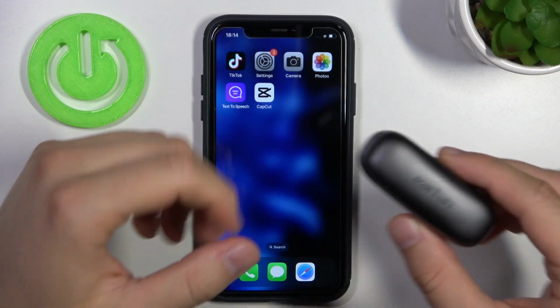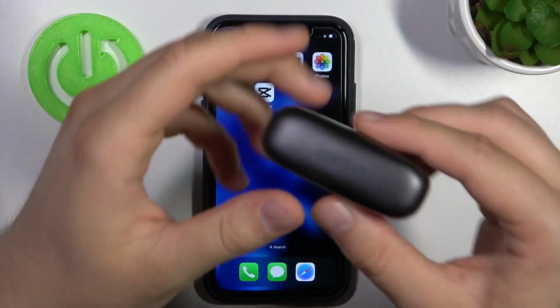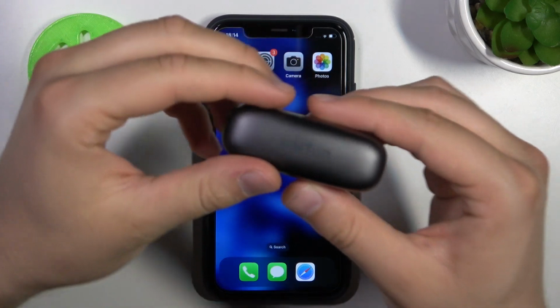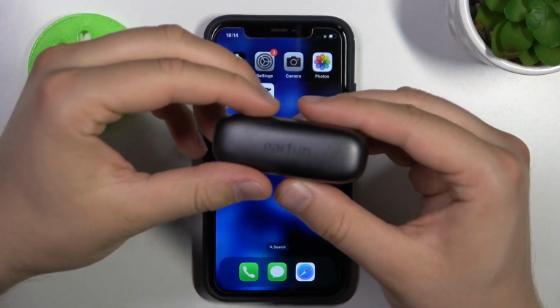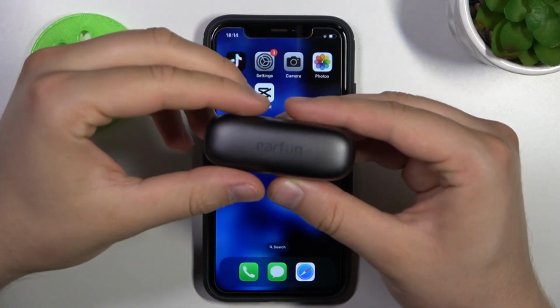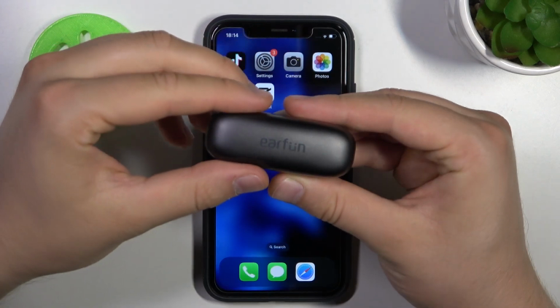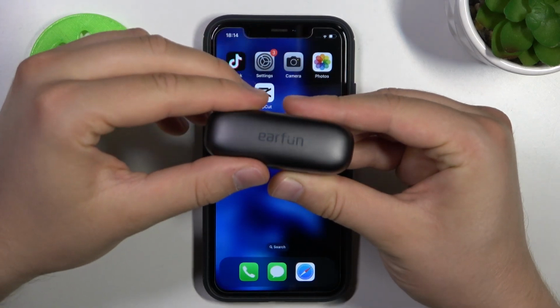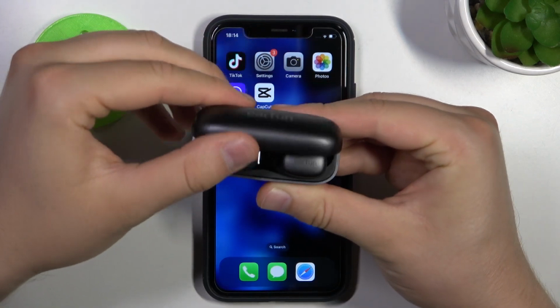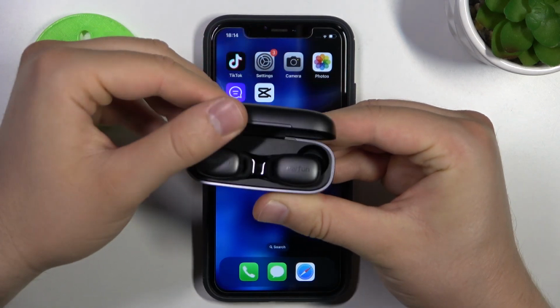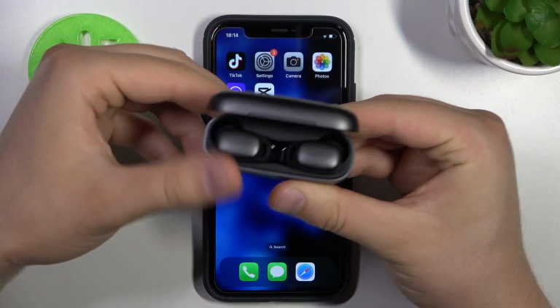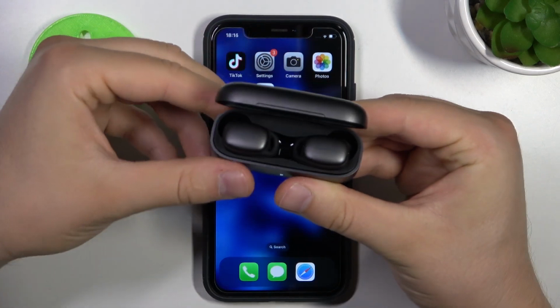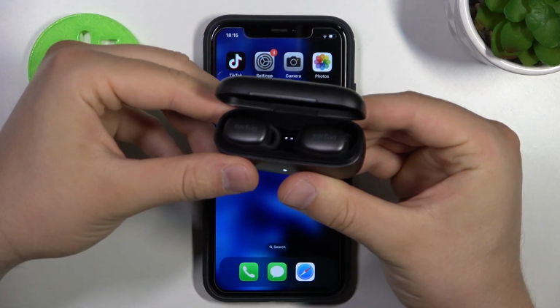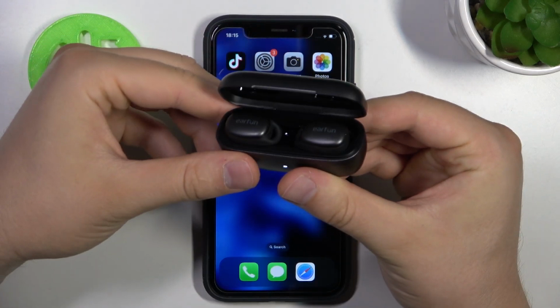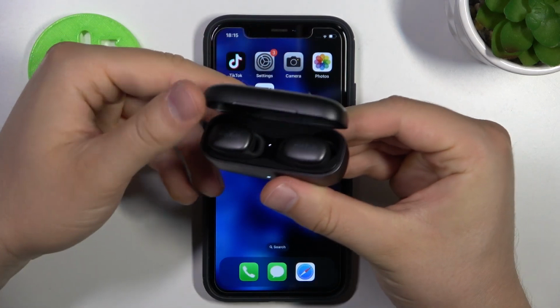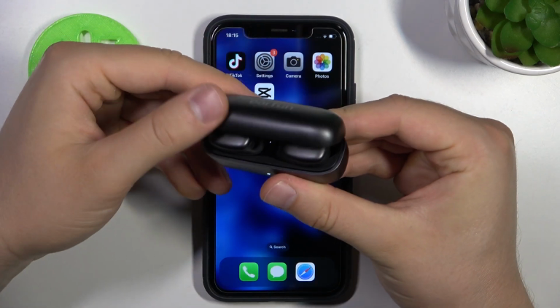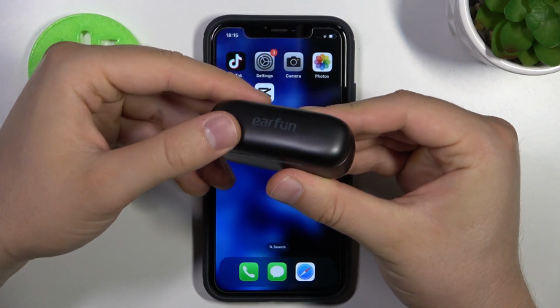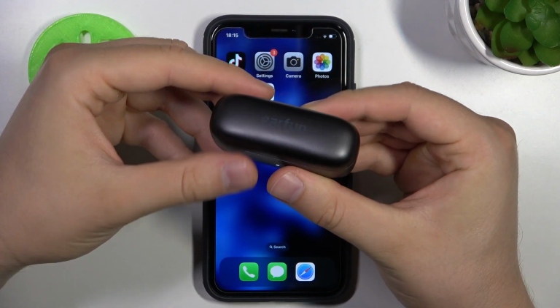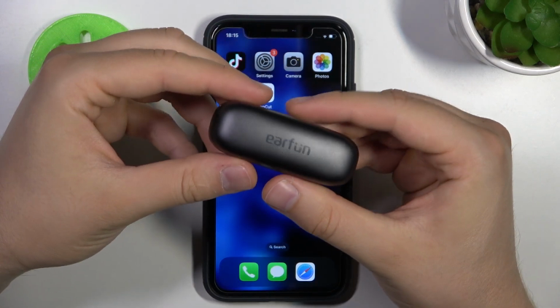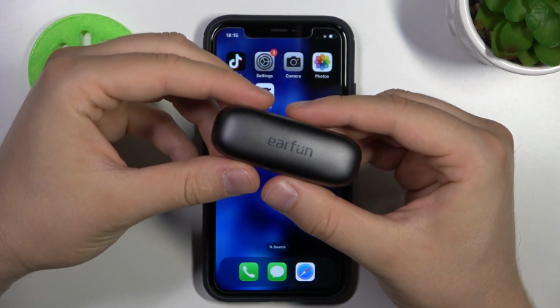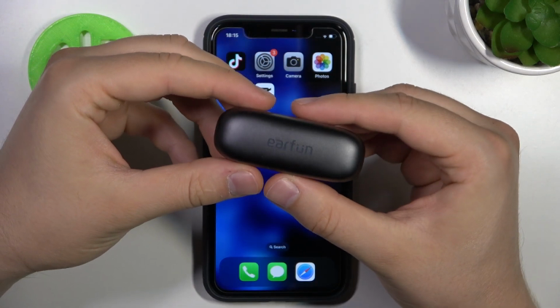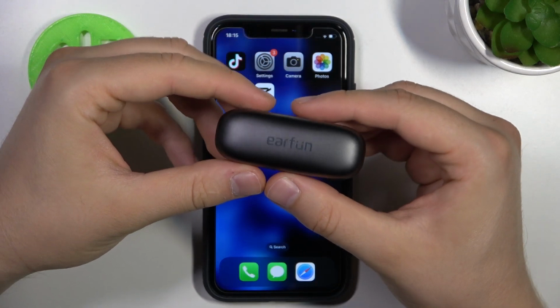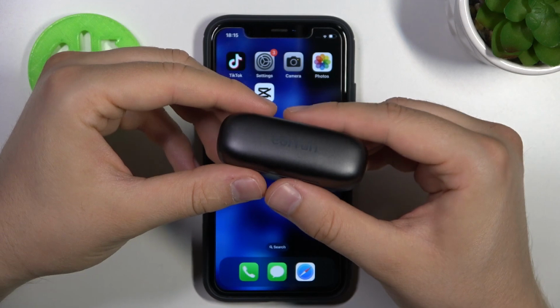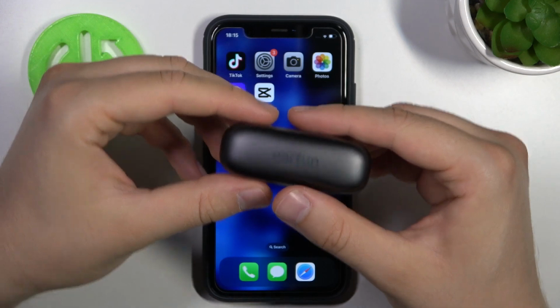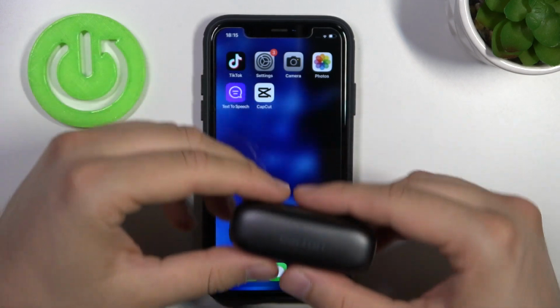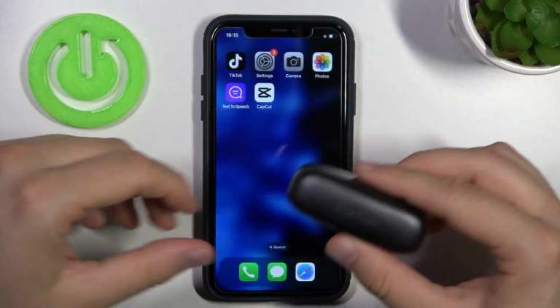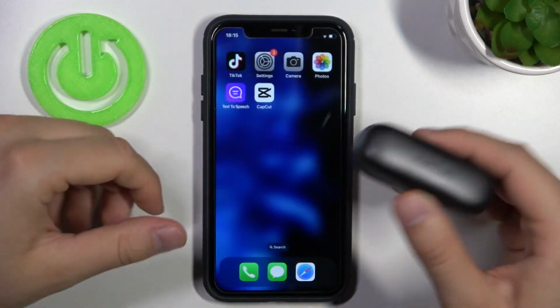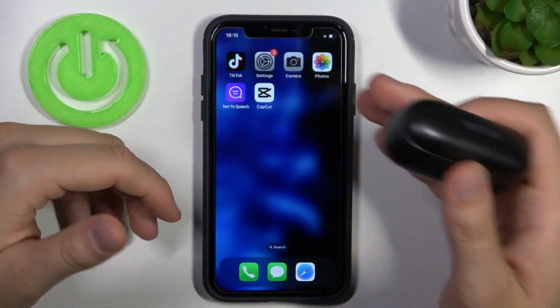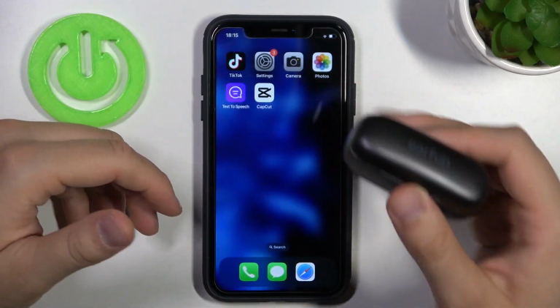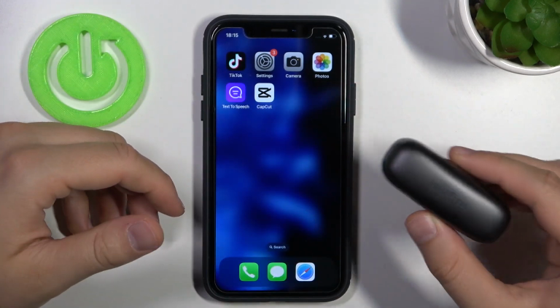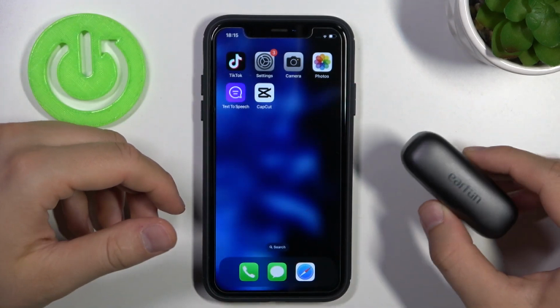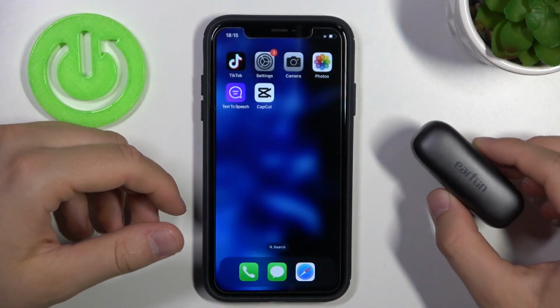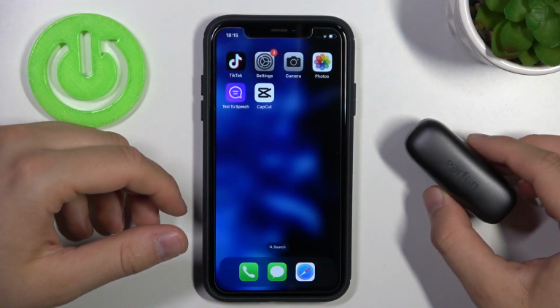Hello, in this video I'm going to show you how you can pair your EarFun 3 Pro 2nd generation with any iPhone or iPad.